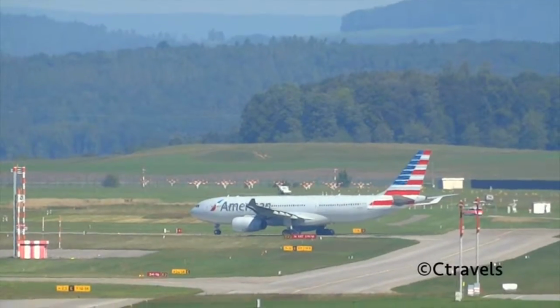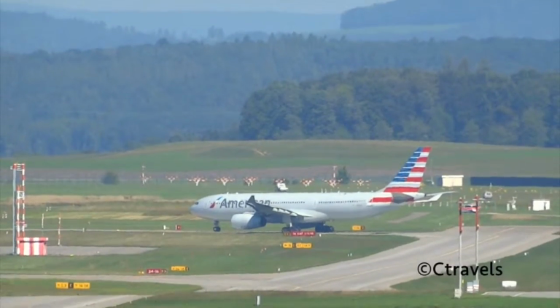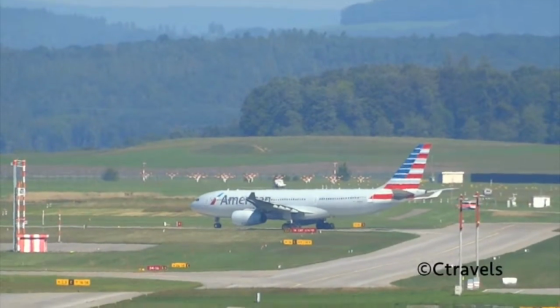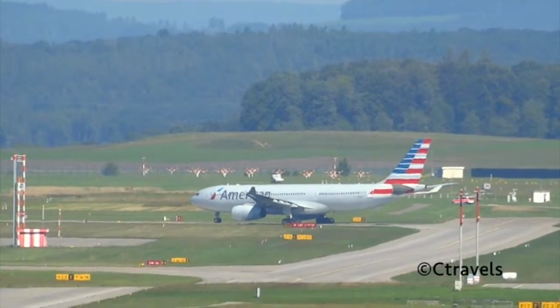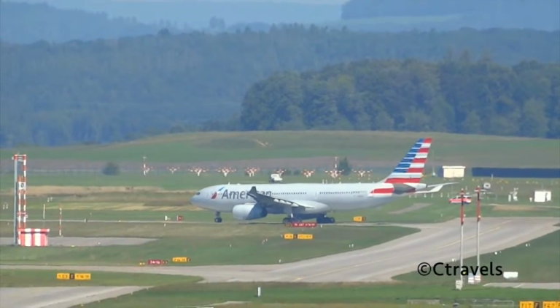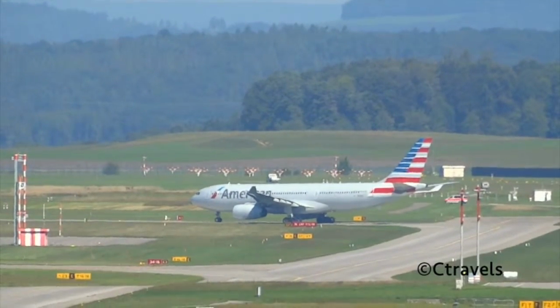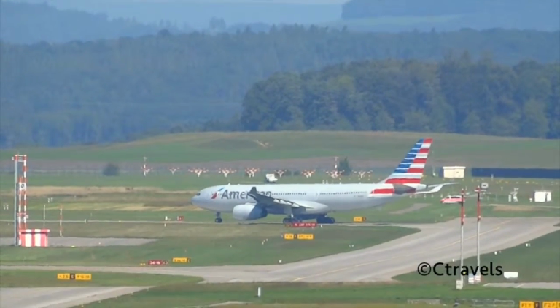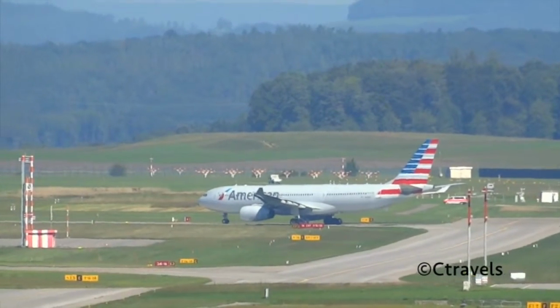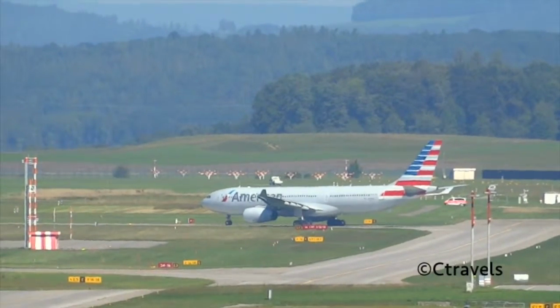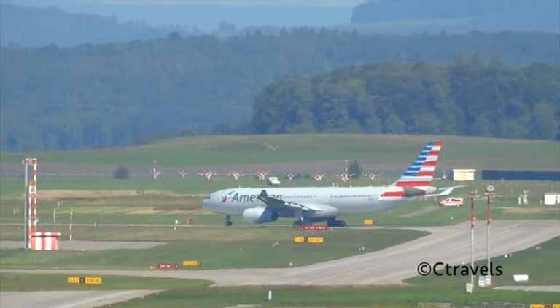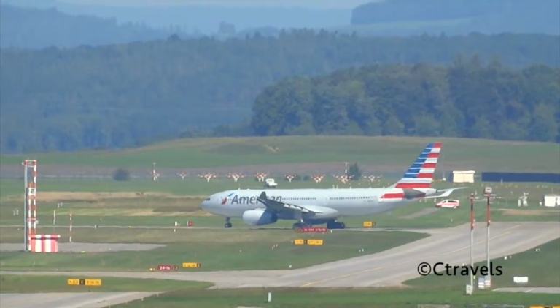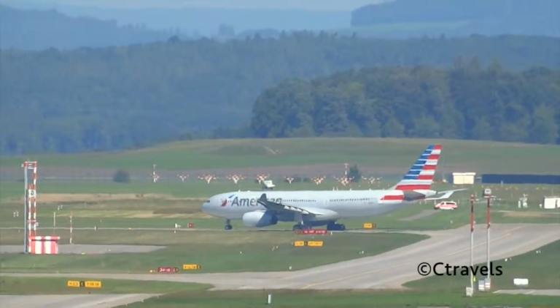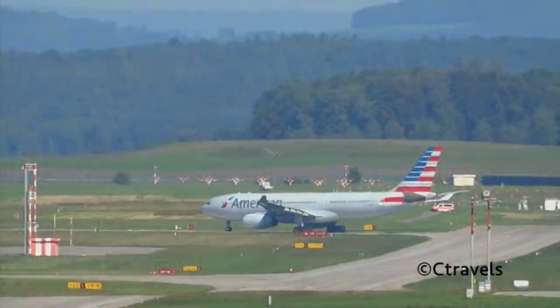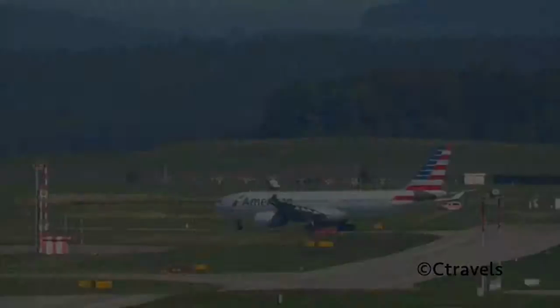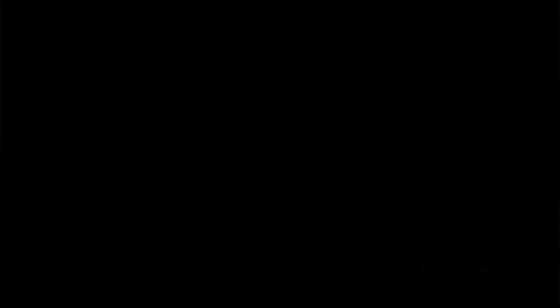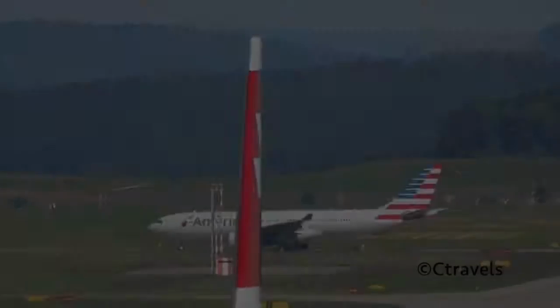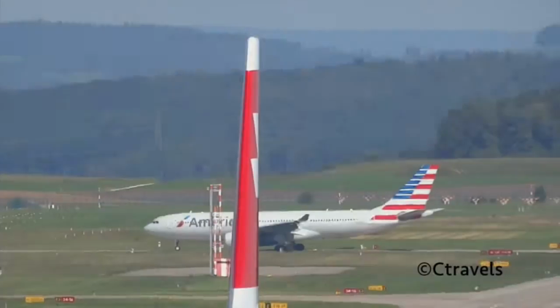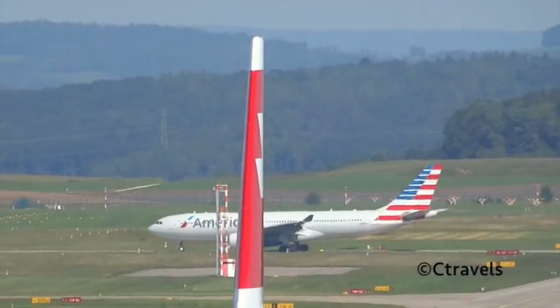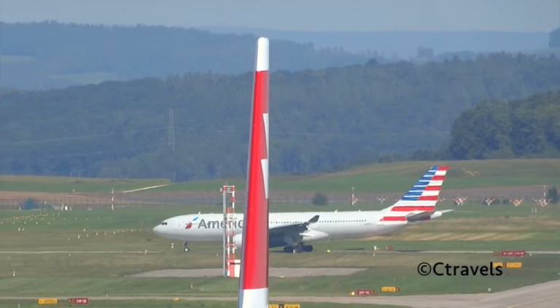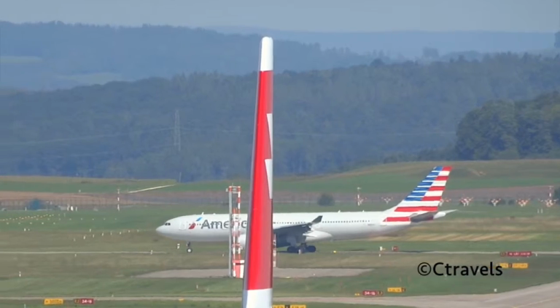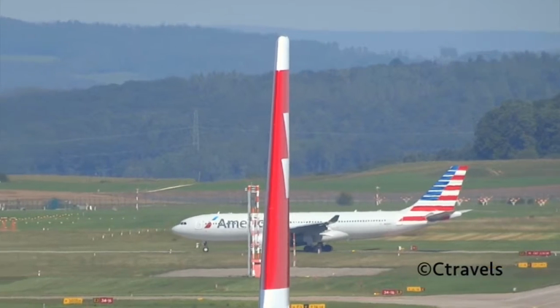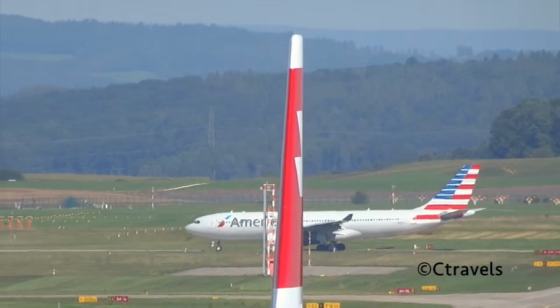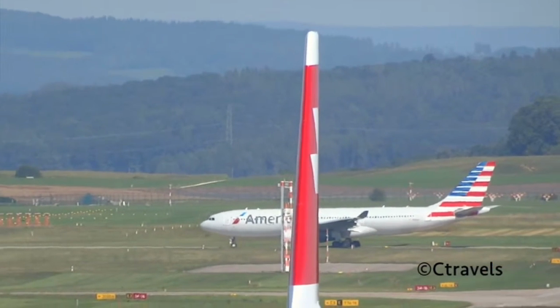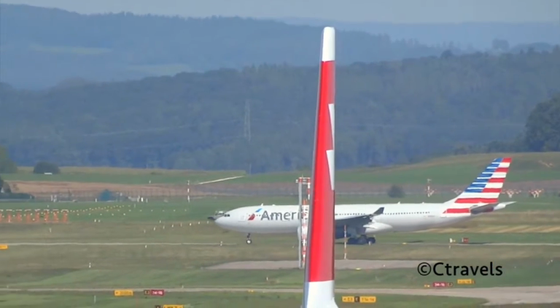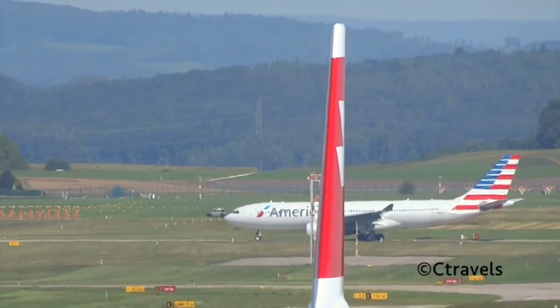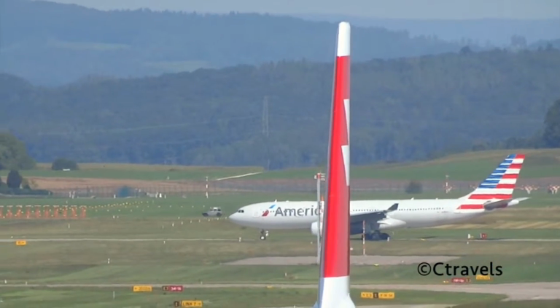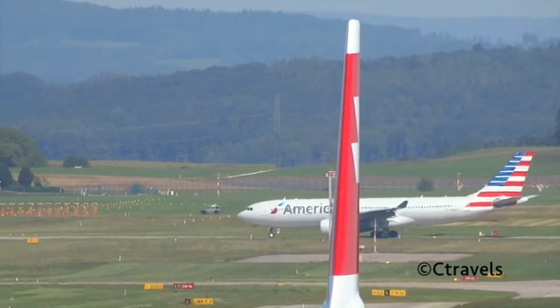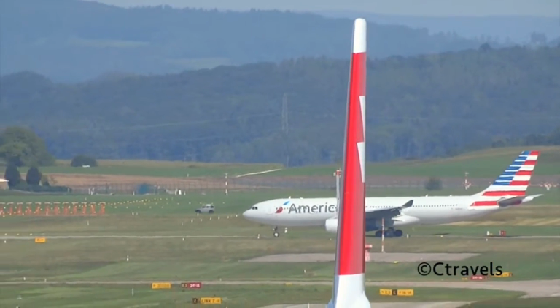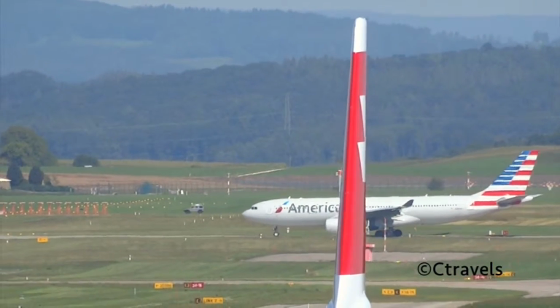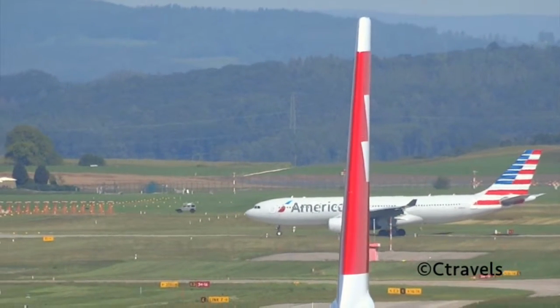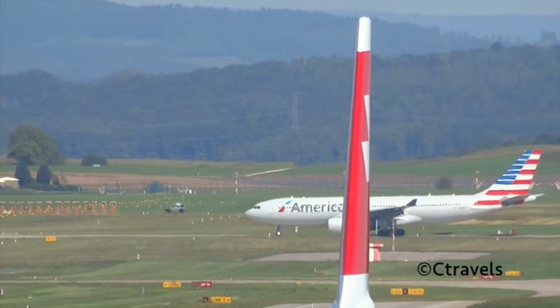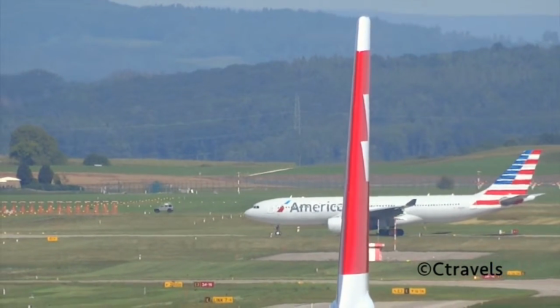American 7-1-1, line up in place from A-1-6. Line up in place, A-1-6, American 7-1-1.